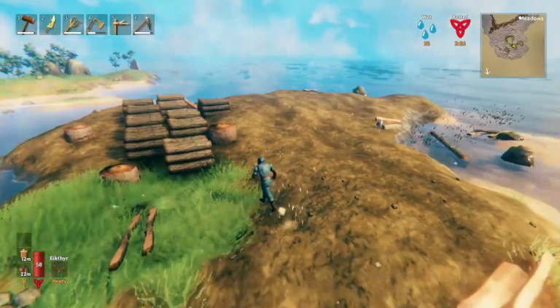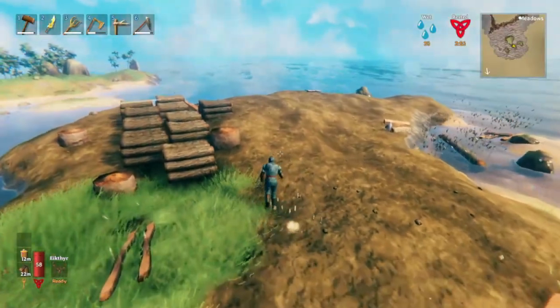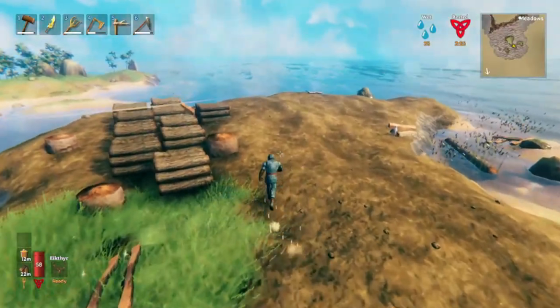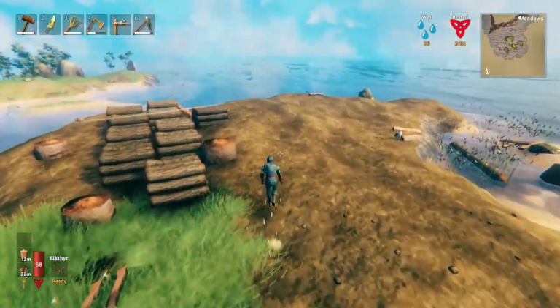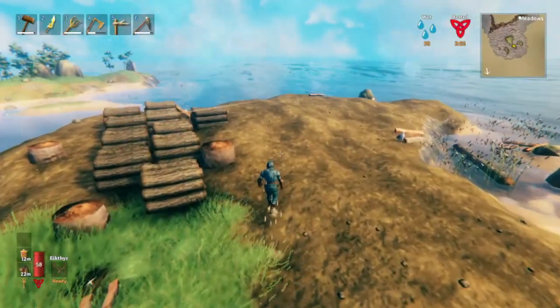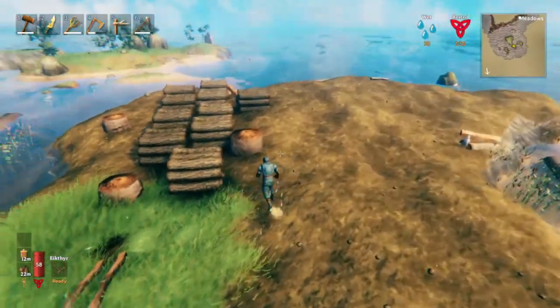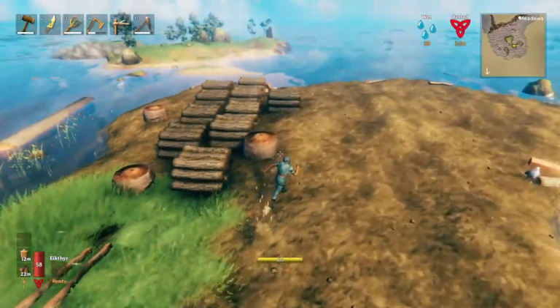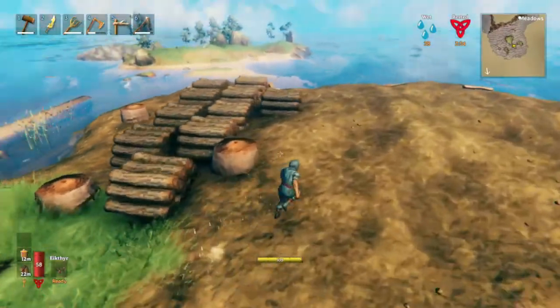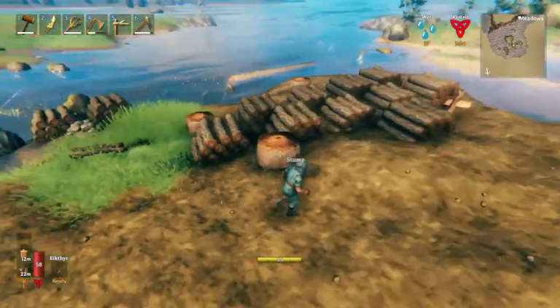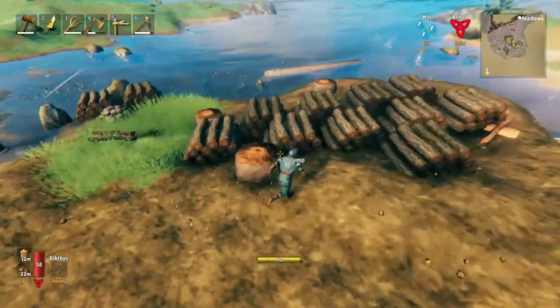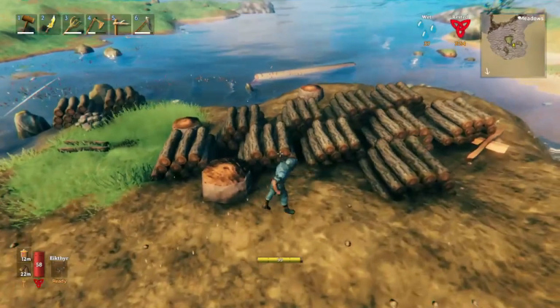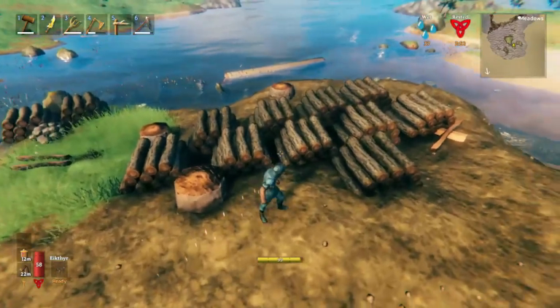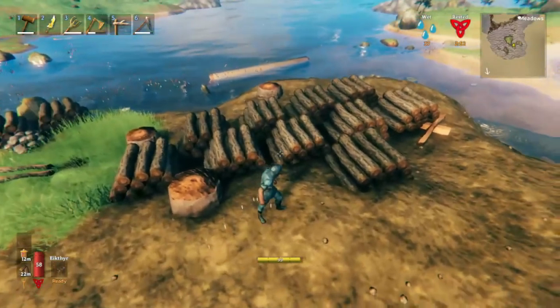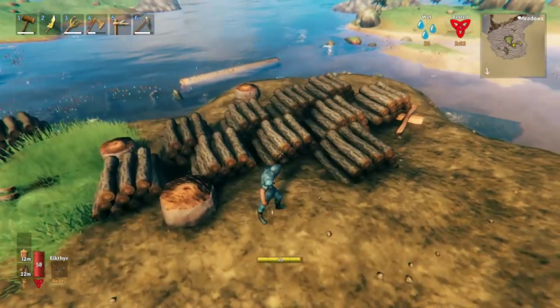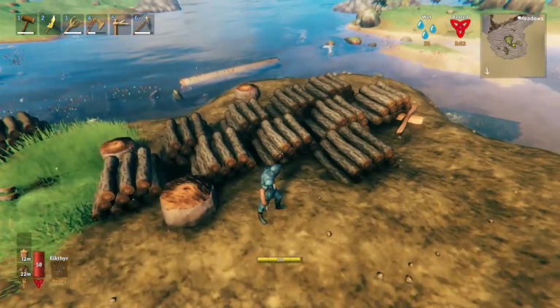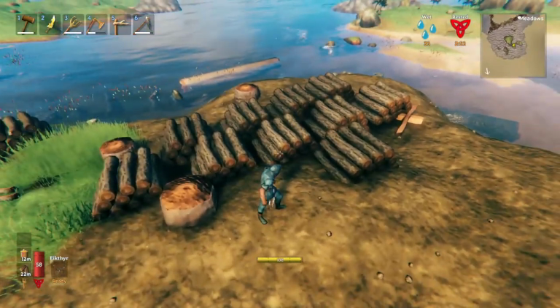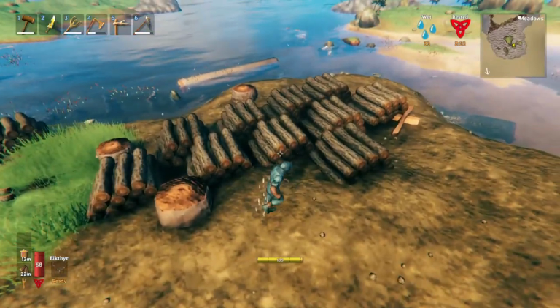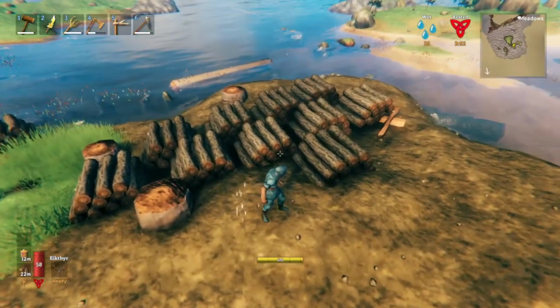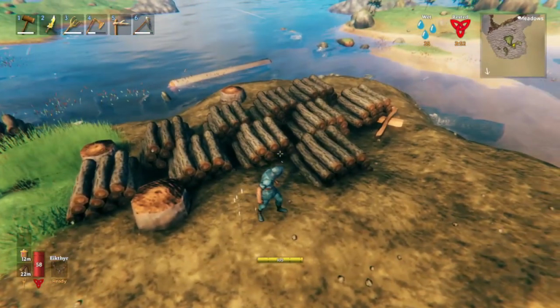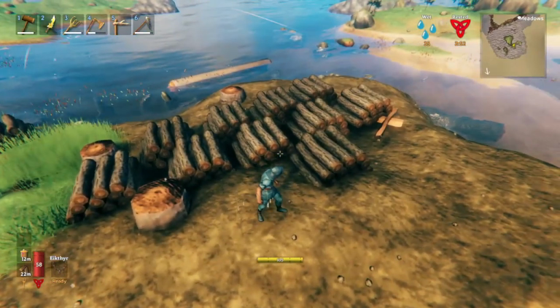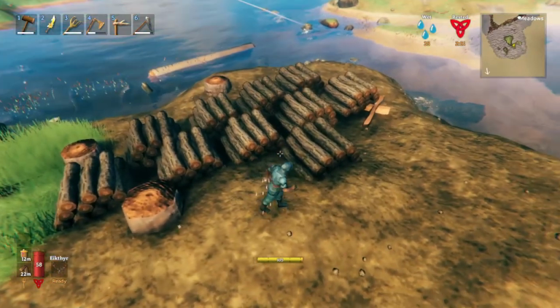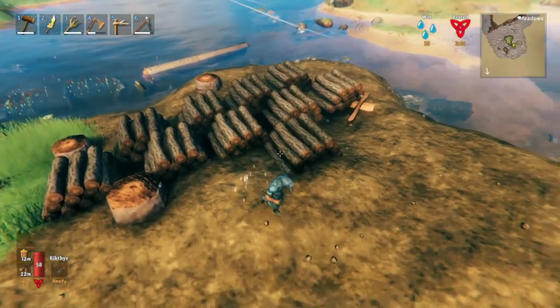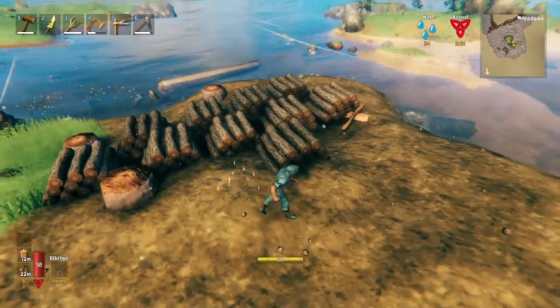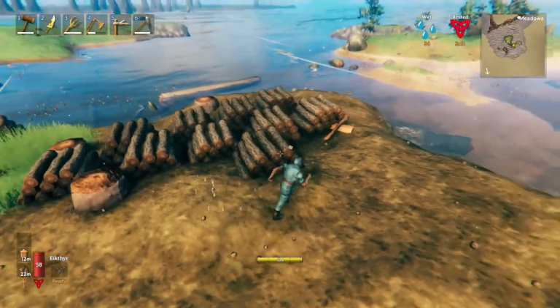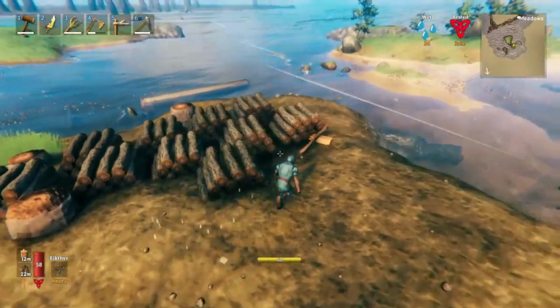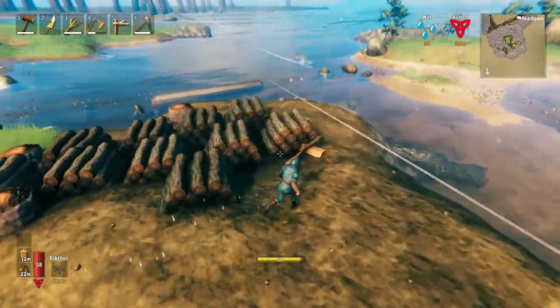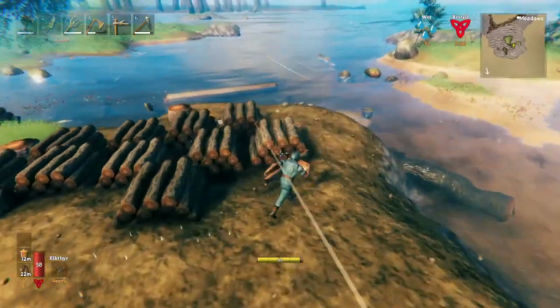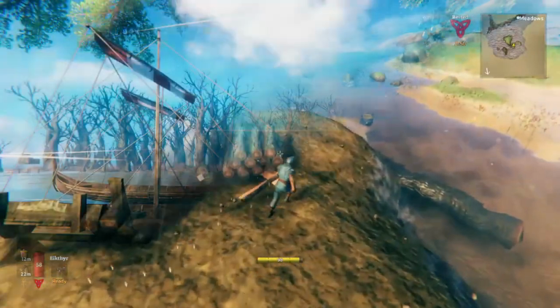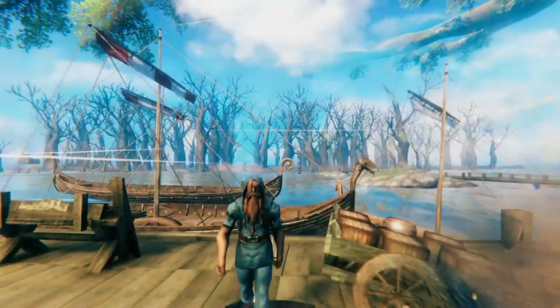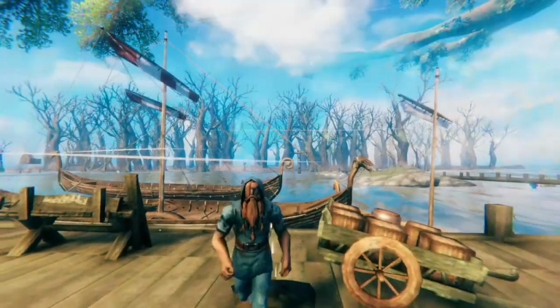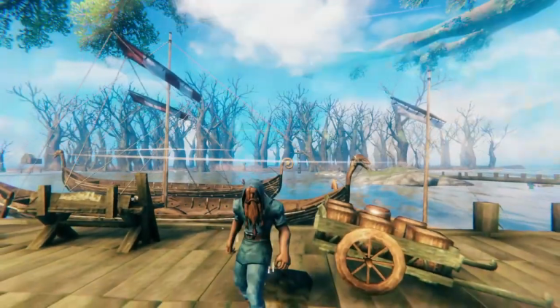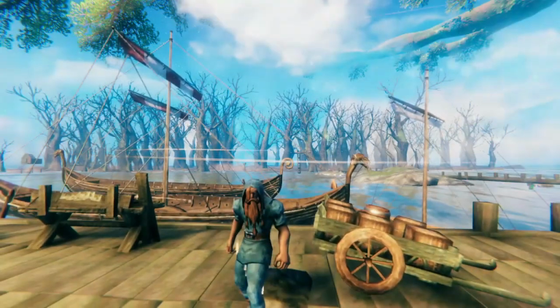Now we've processed the island and we've got around 10 stacks of wood — so that's about 500, which is enough for me.